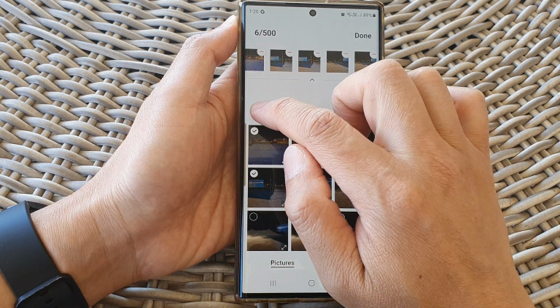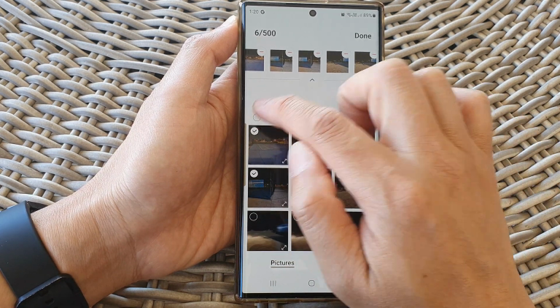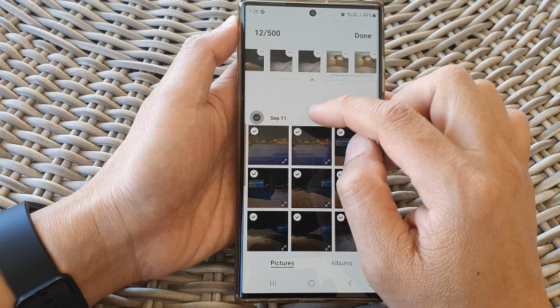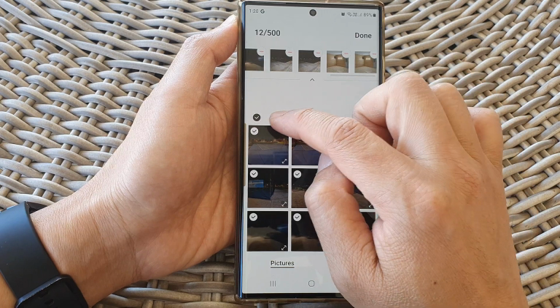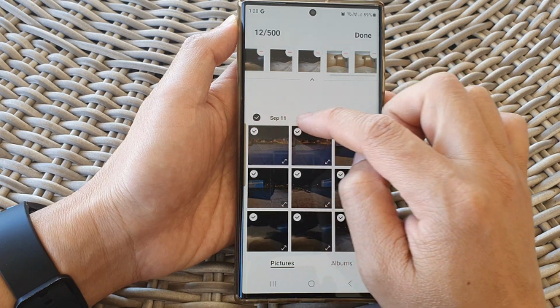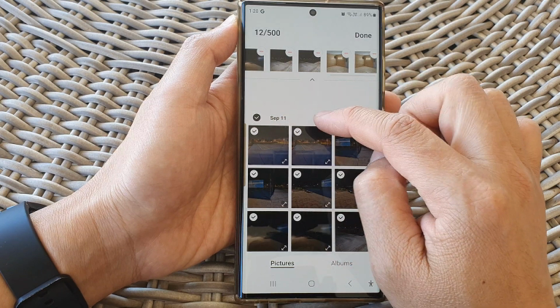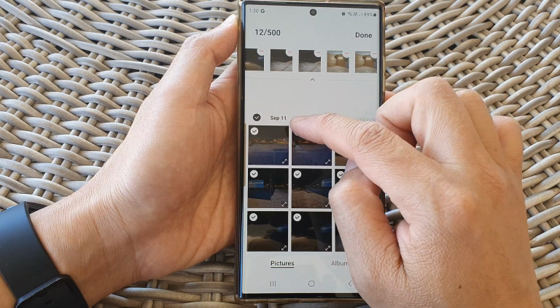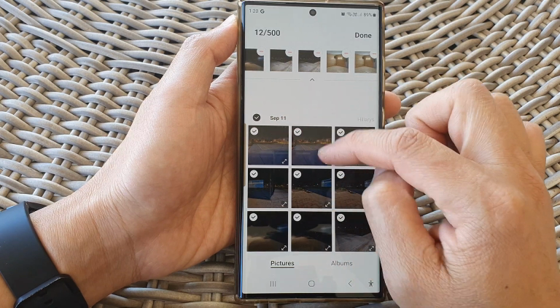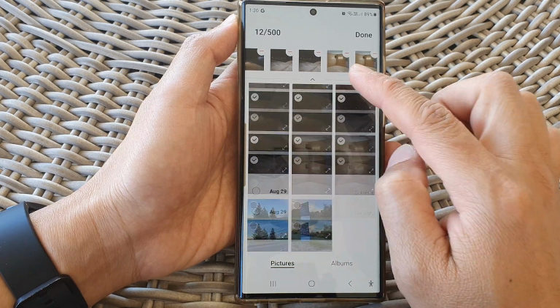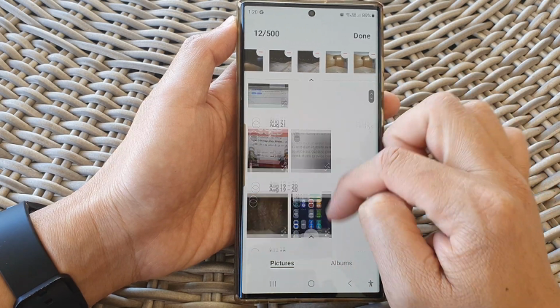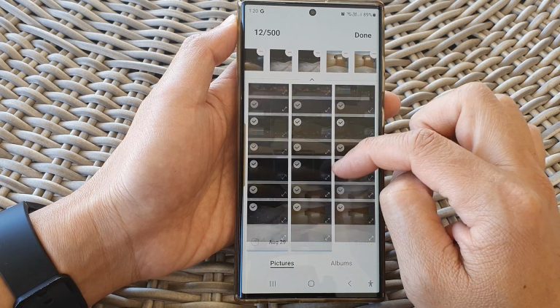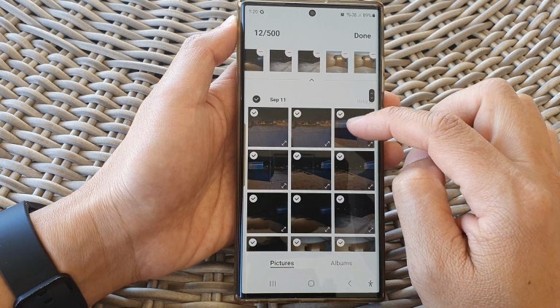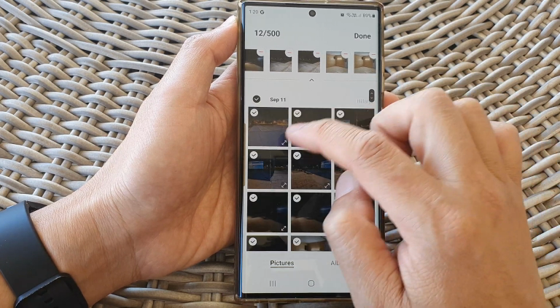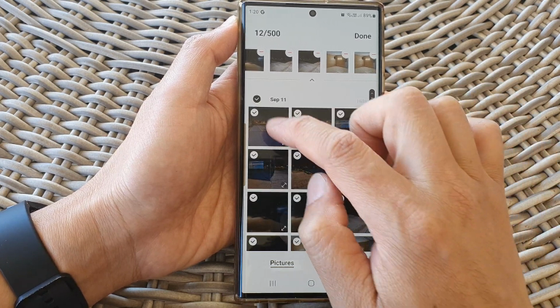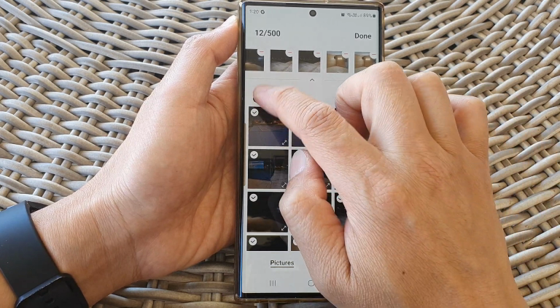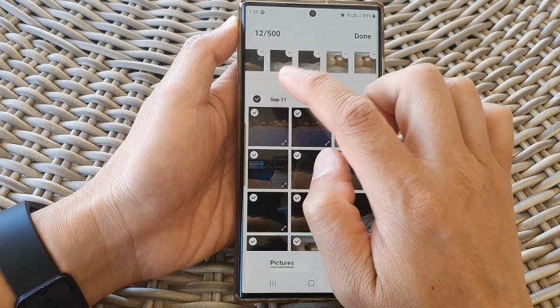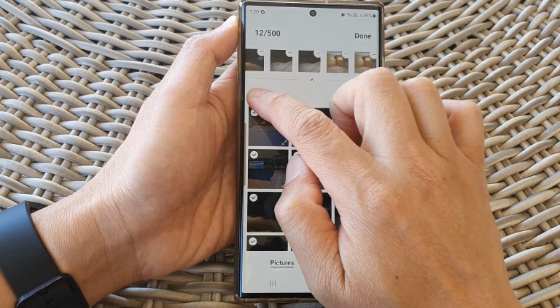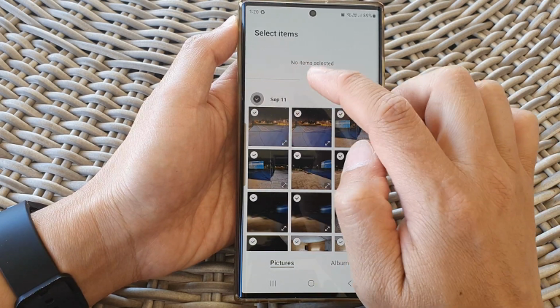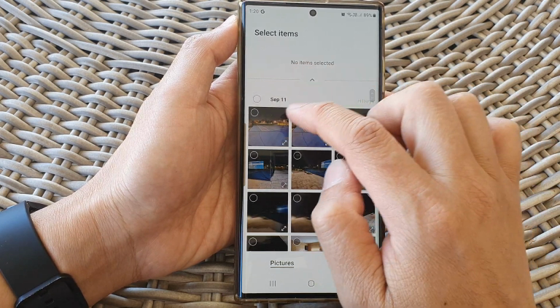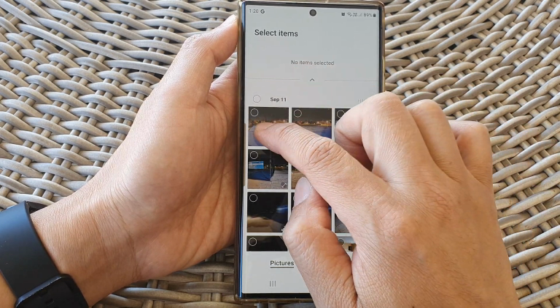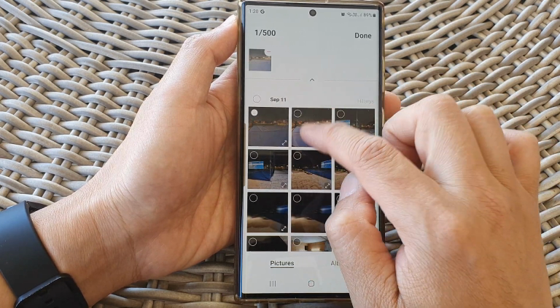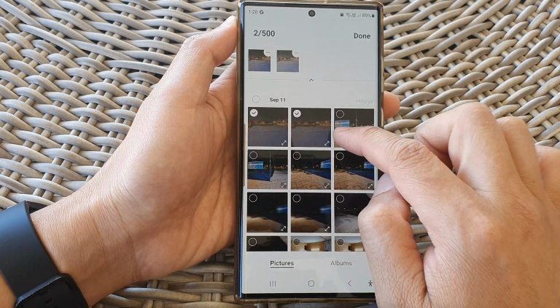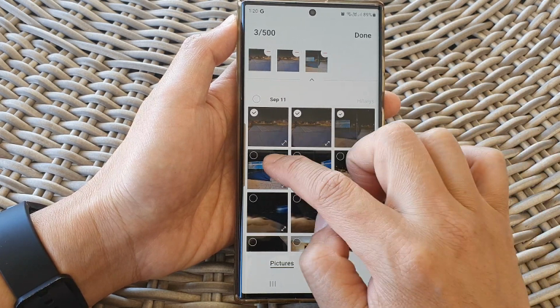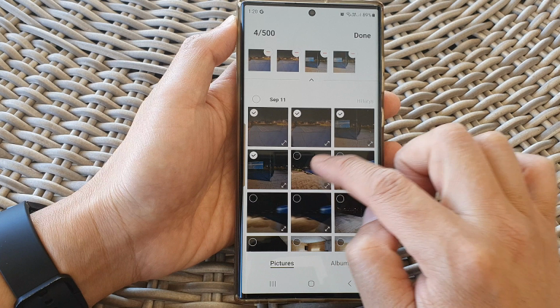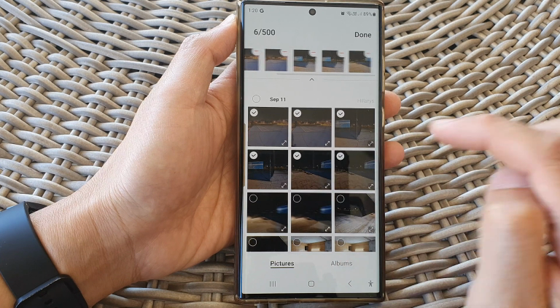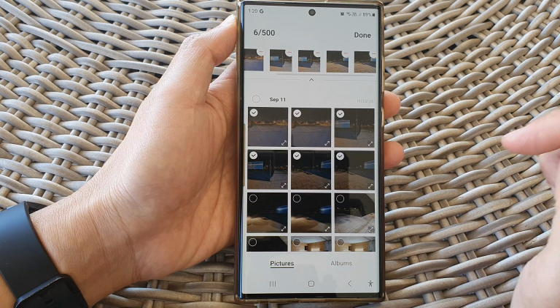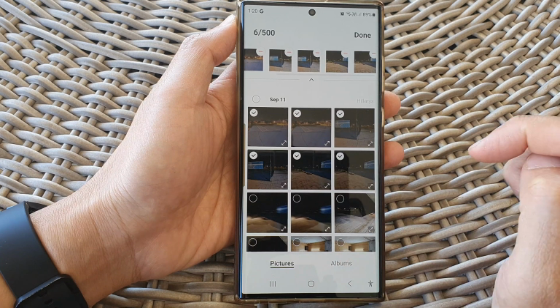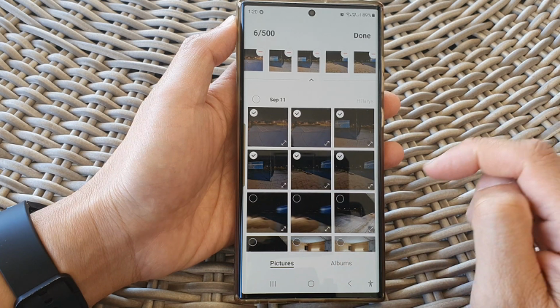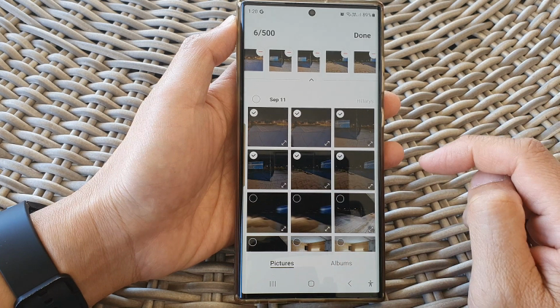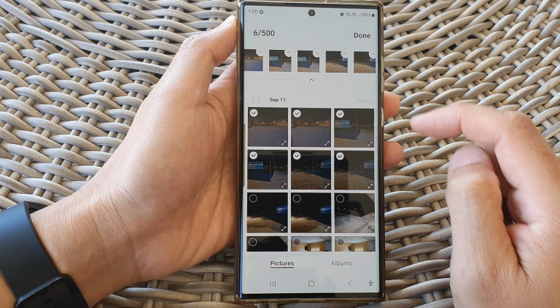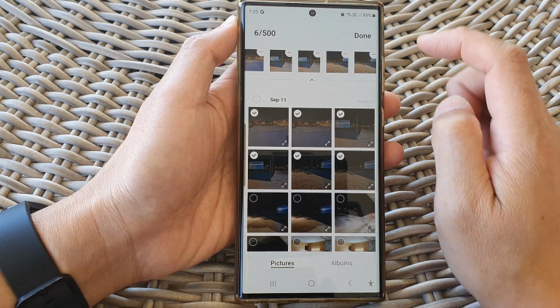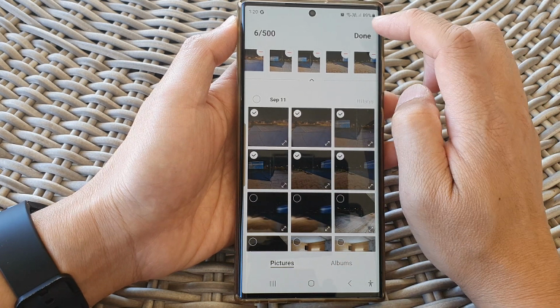You can select all of them by date or you can simply just select some pictures only, and then tap on done.